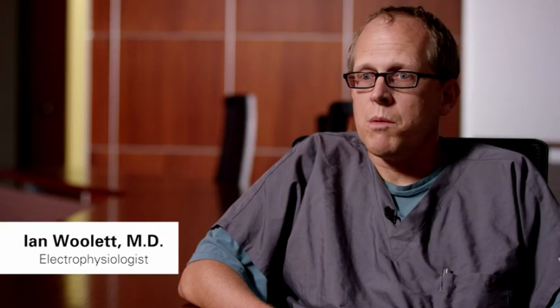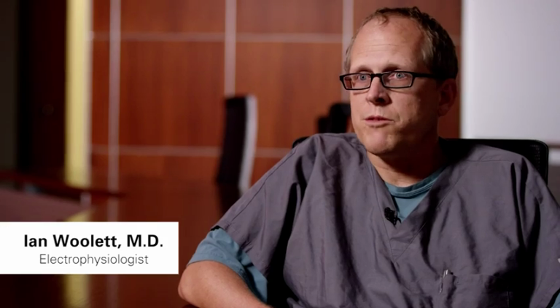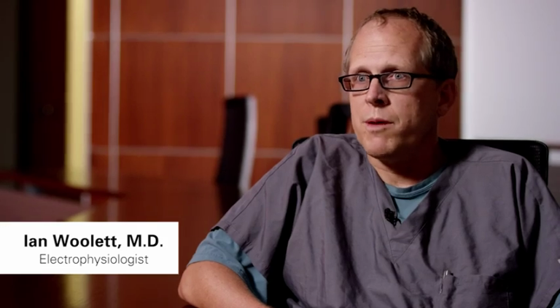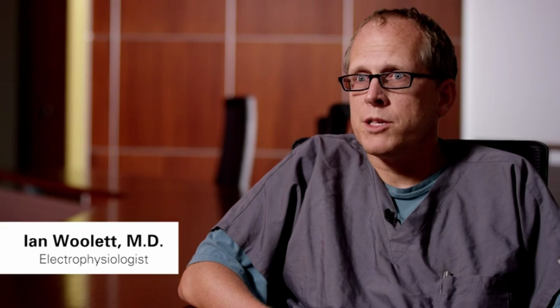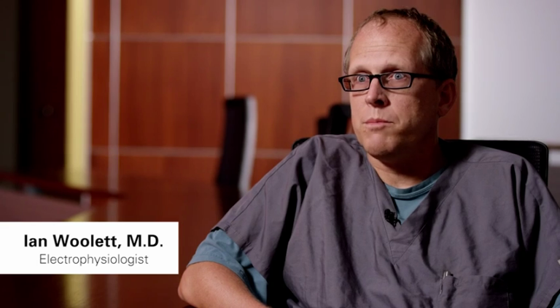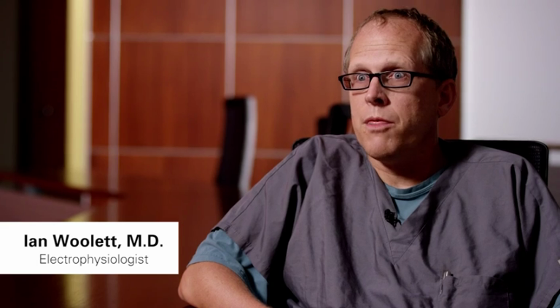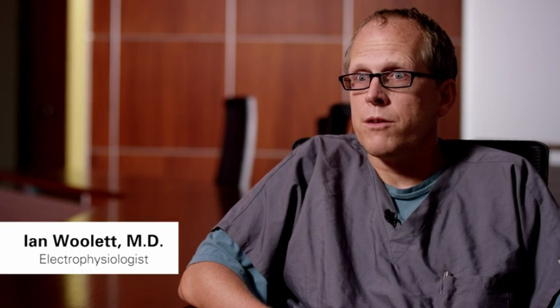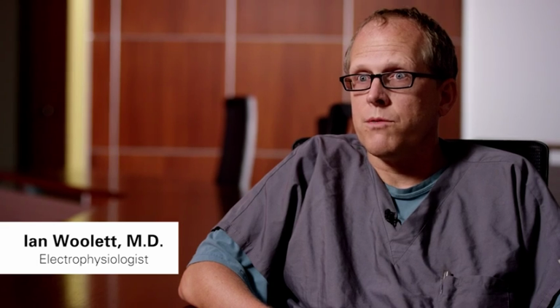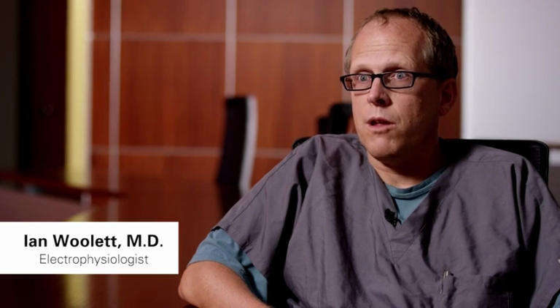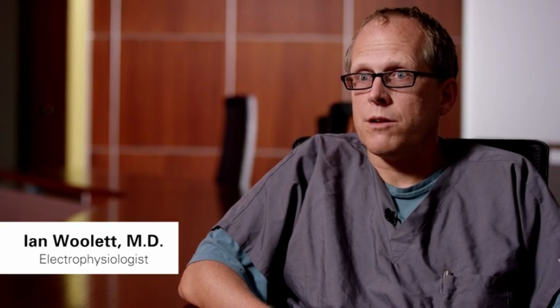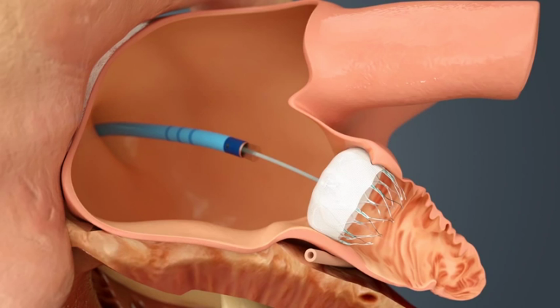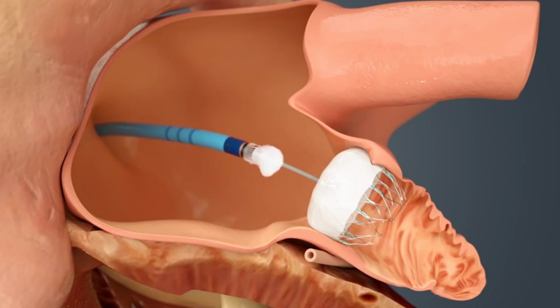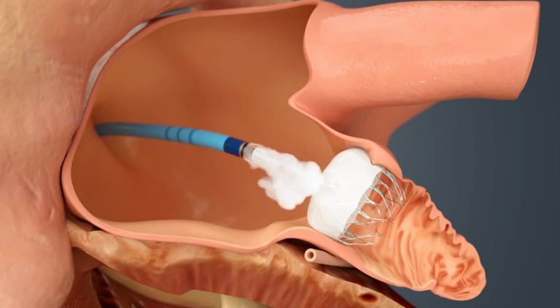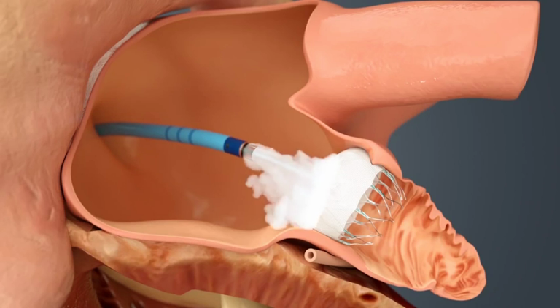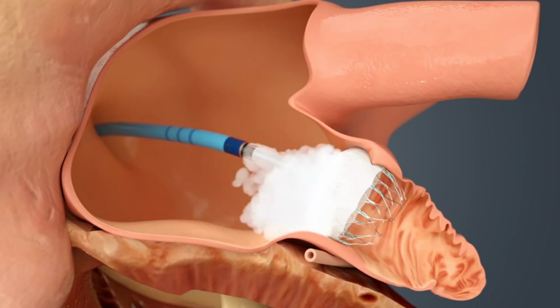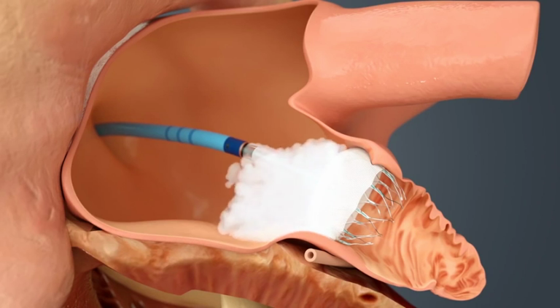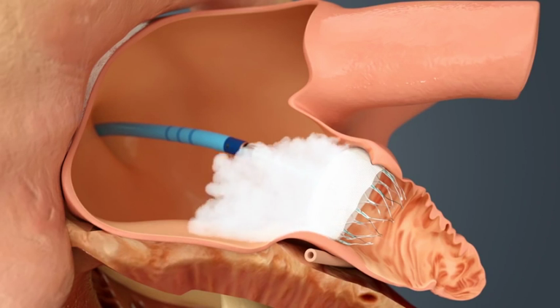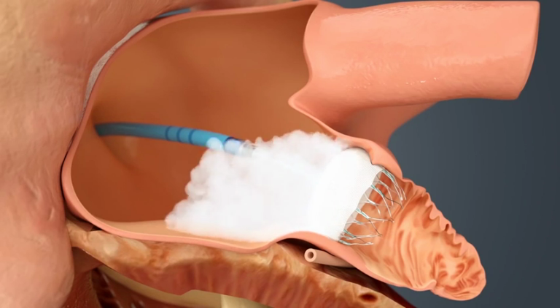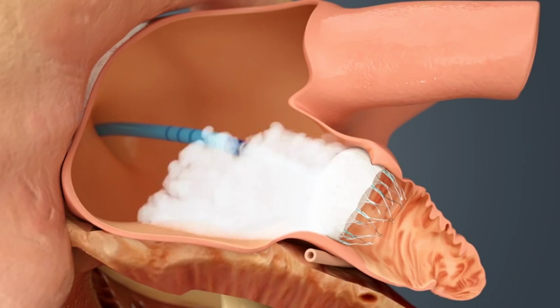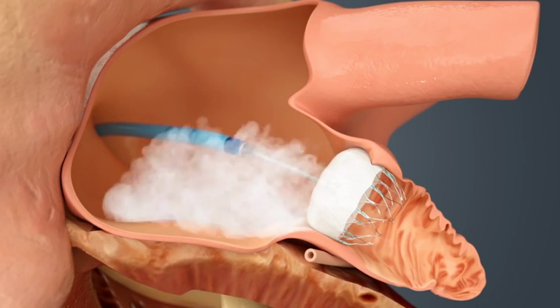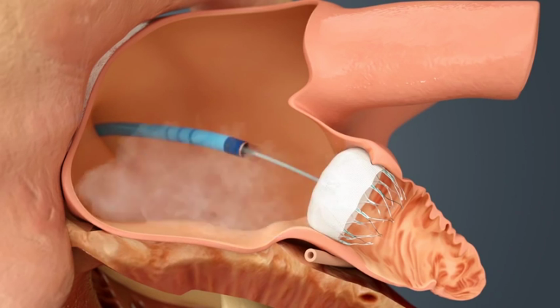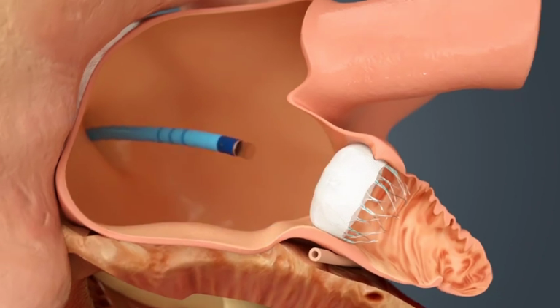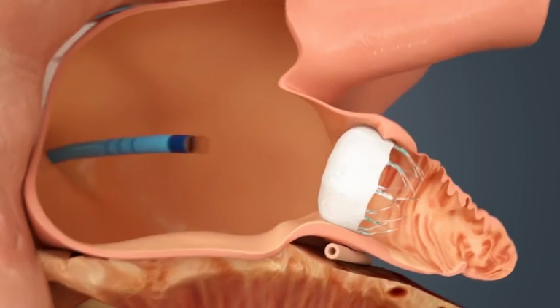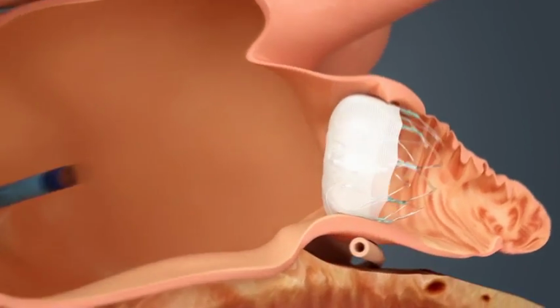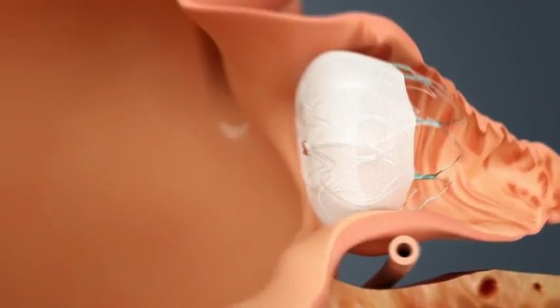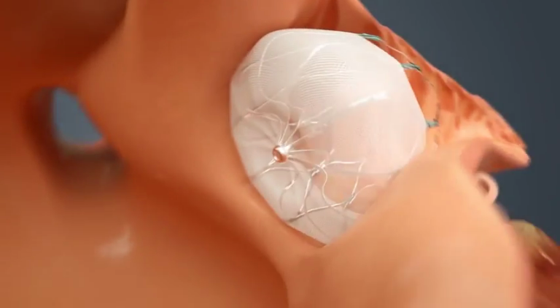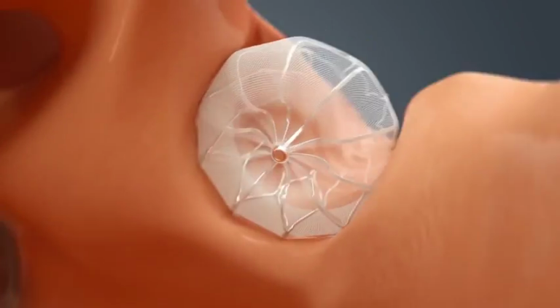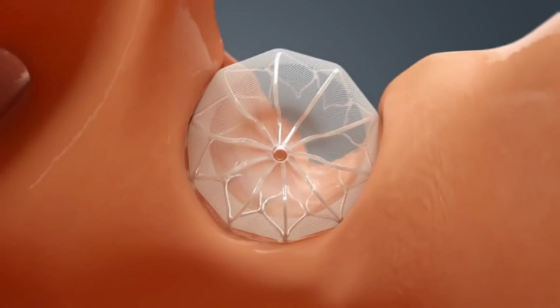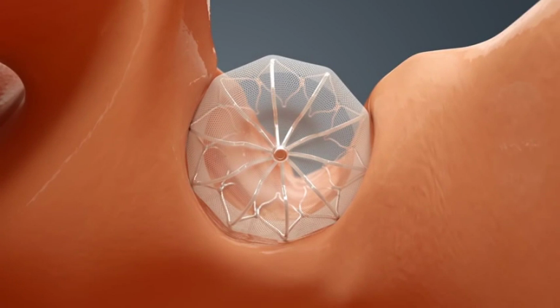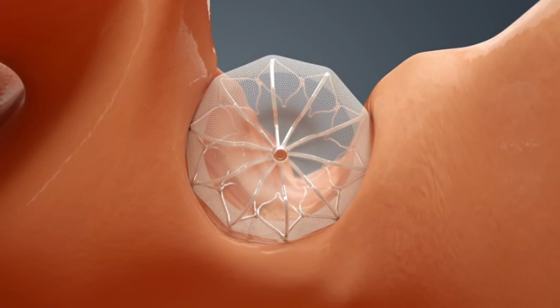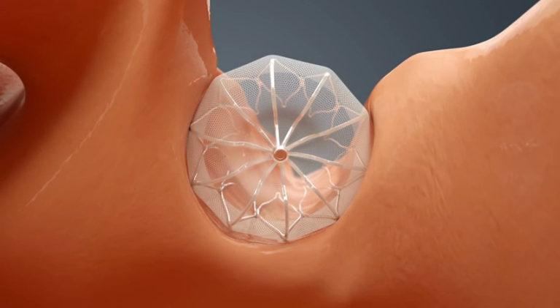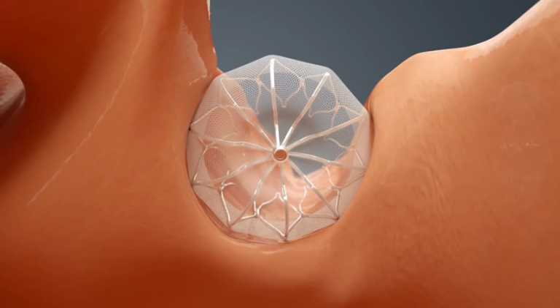Normally we treat patients with blood thinners over the long term for that, but that causes a lot of problems. The Watchman is an exciting new way of trying to get off blood thinners.